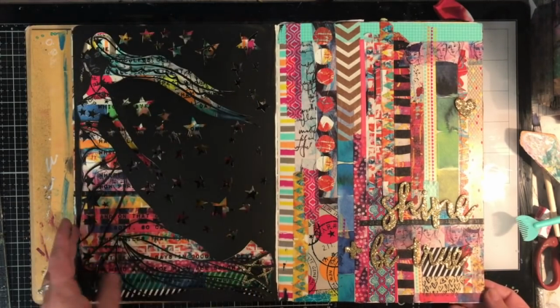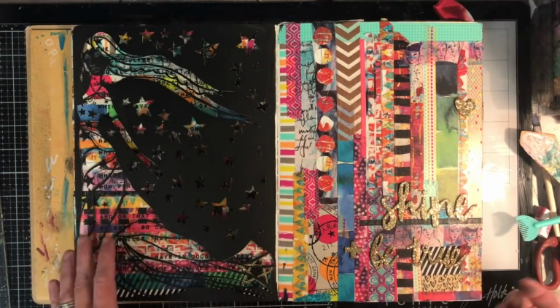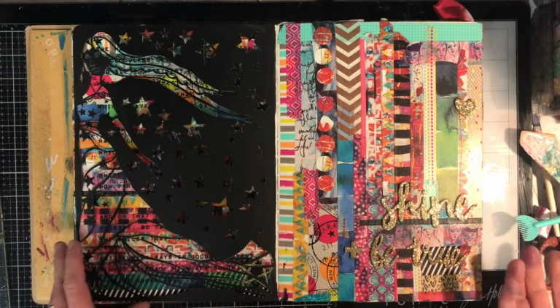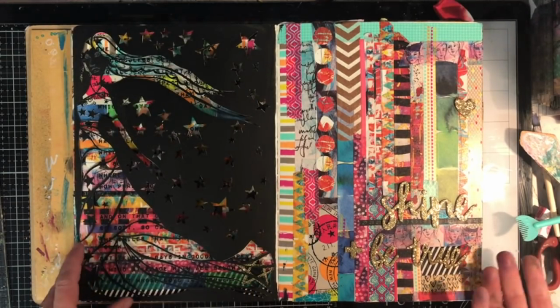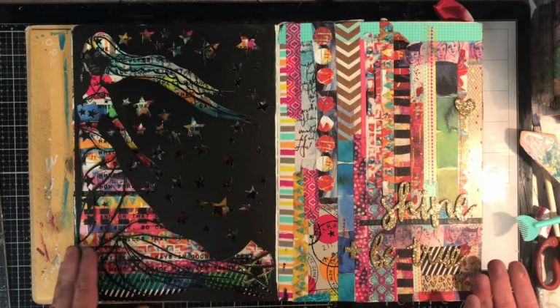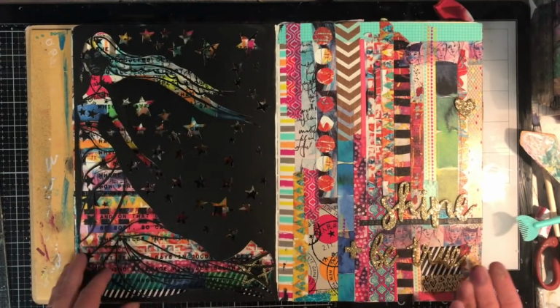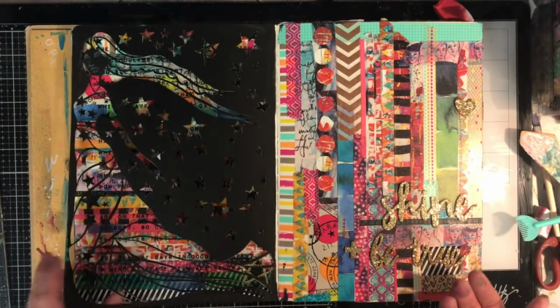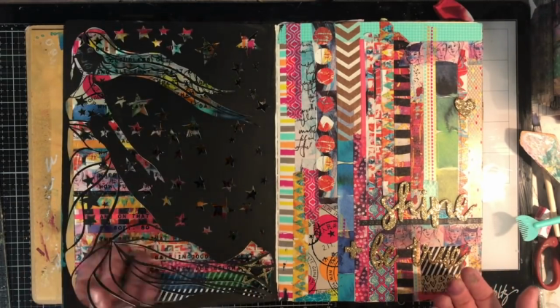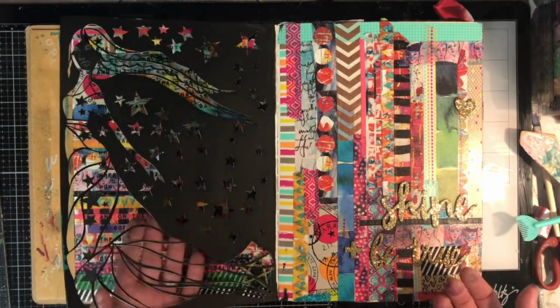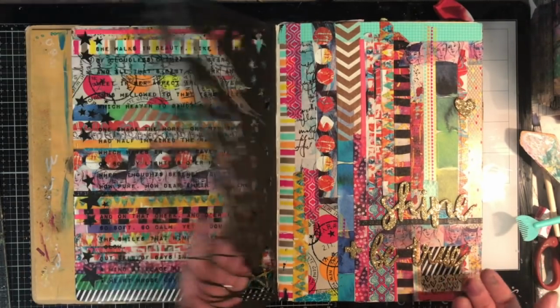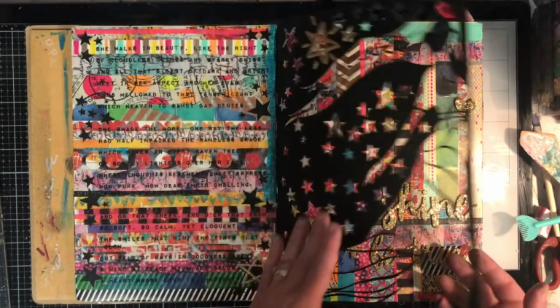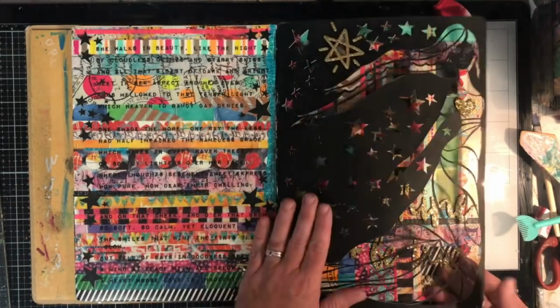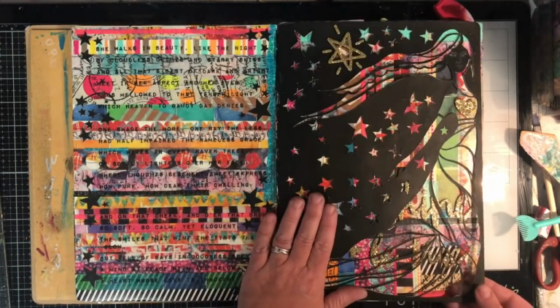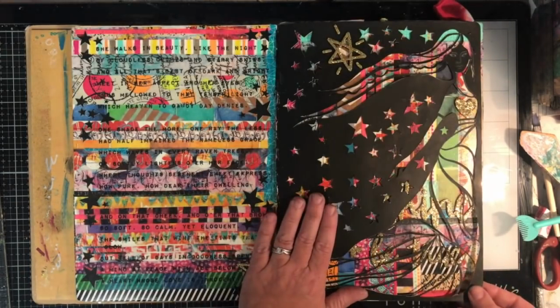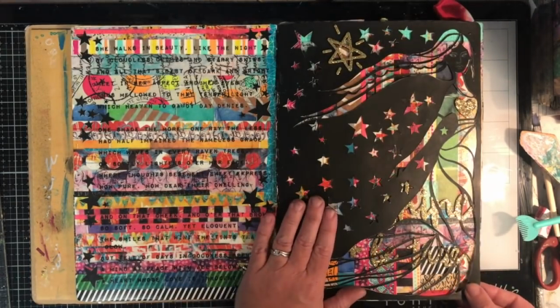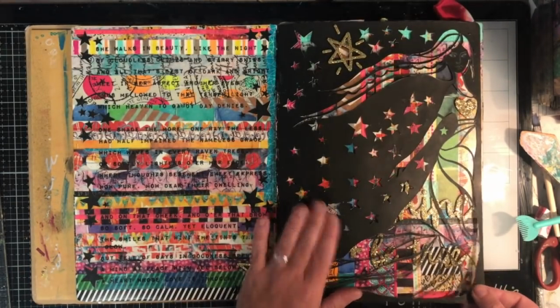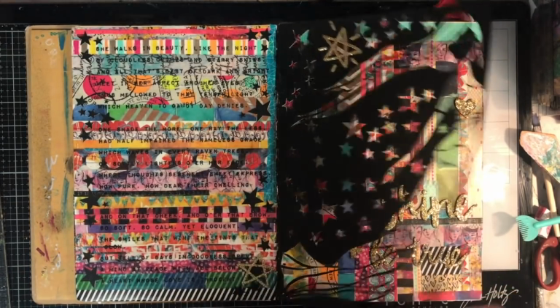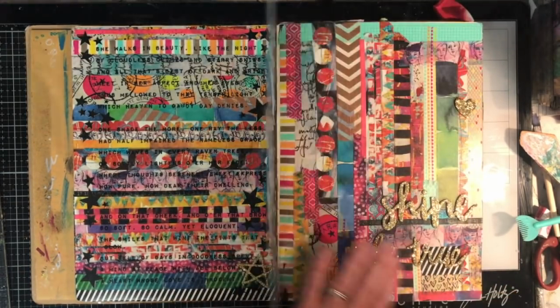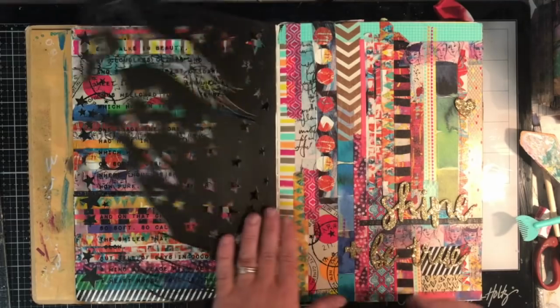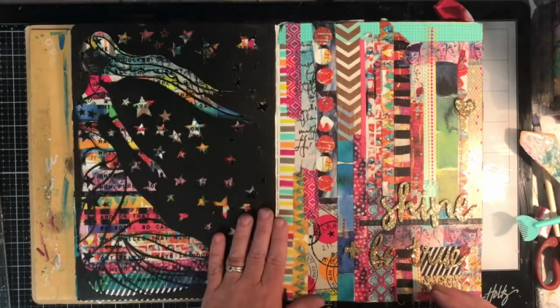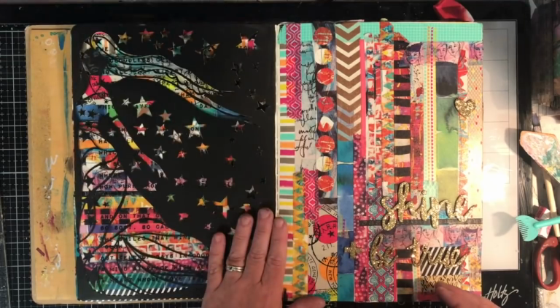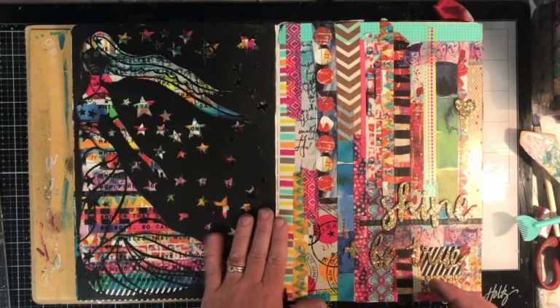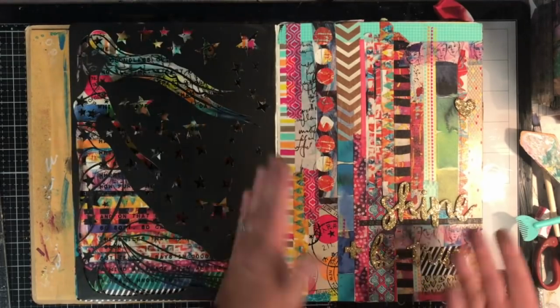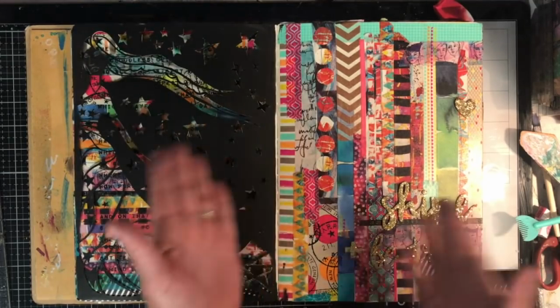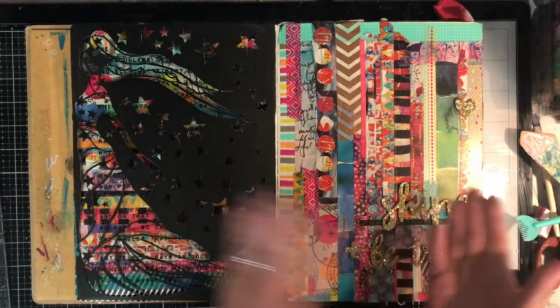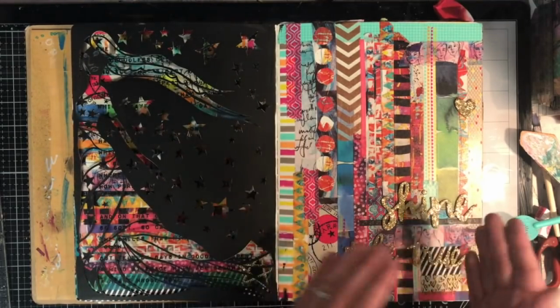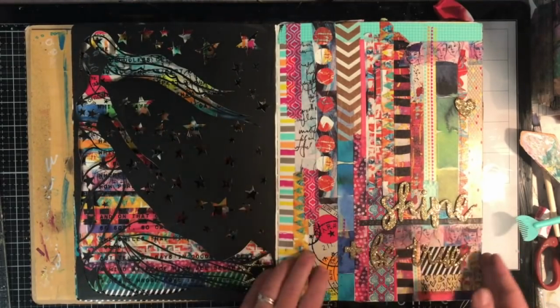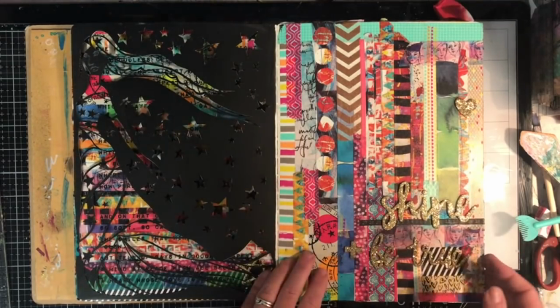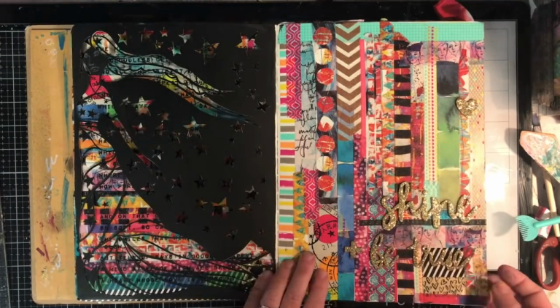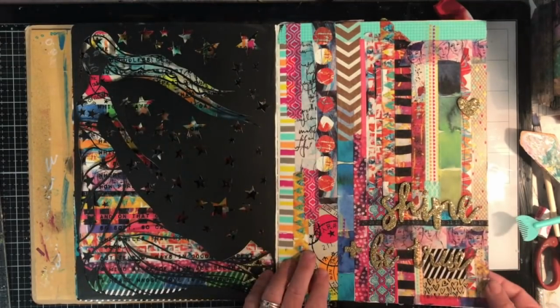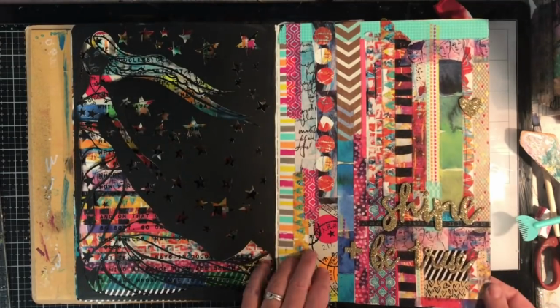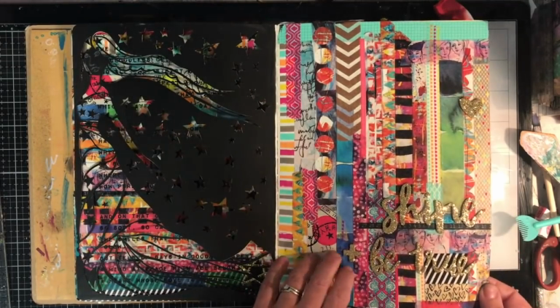One of the things I love about paper cutting is that you can get different effects depending on which page you've got it on.